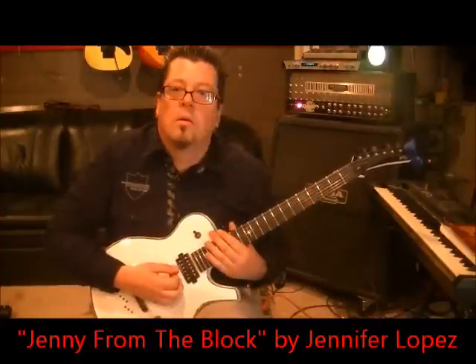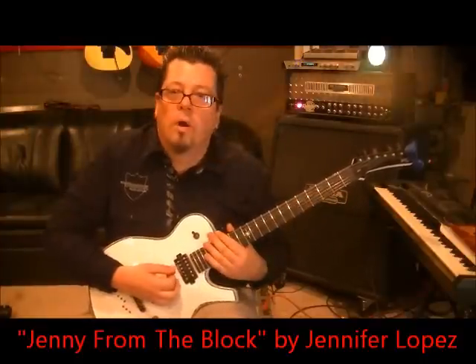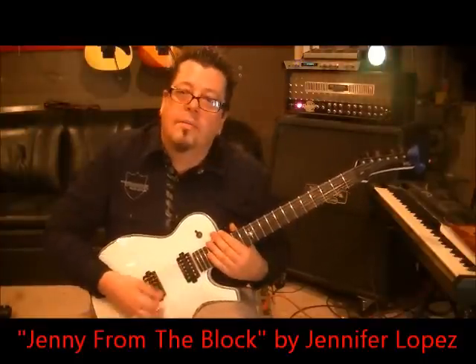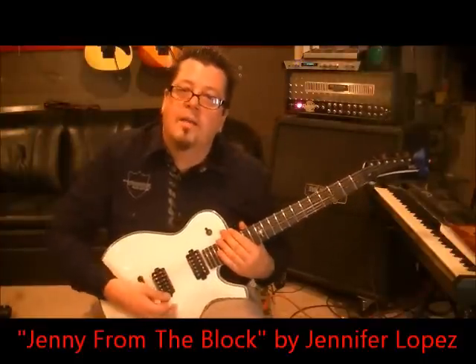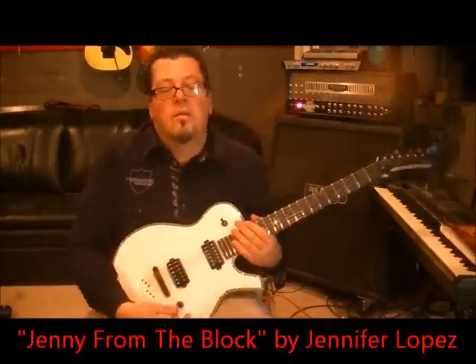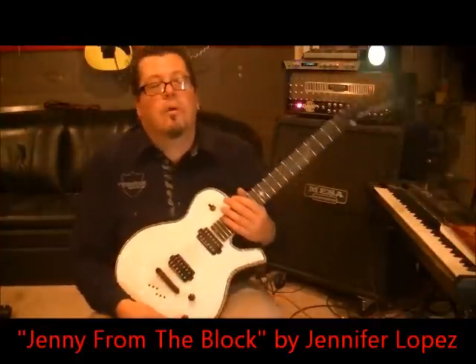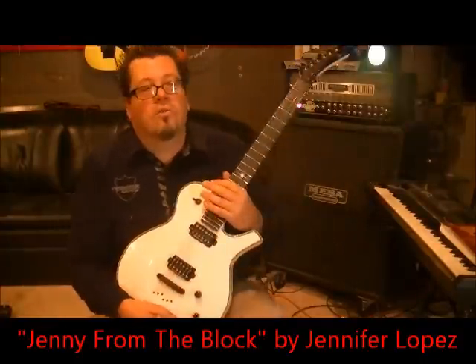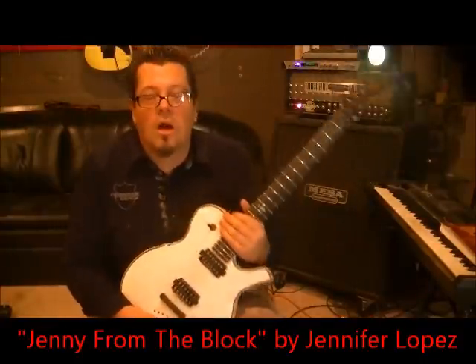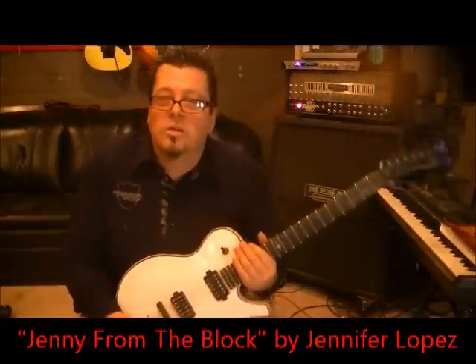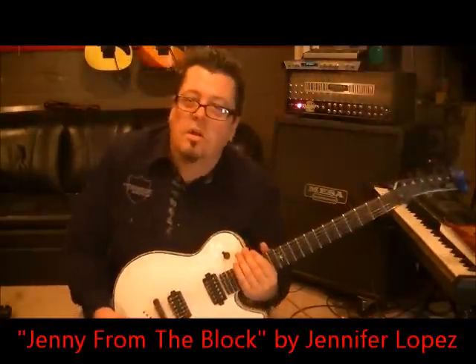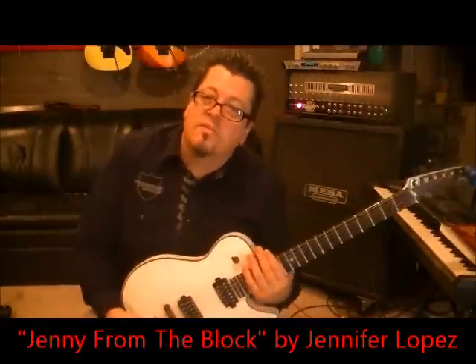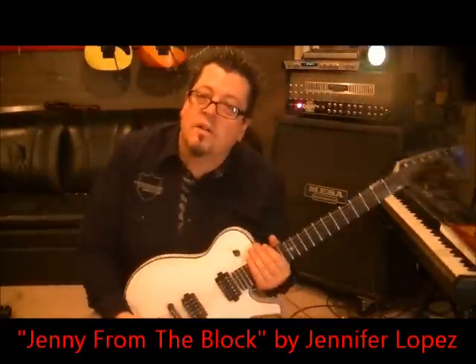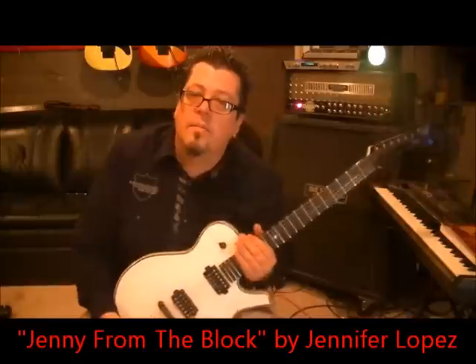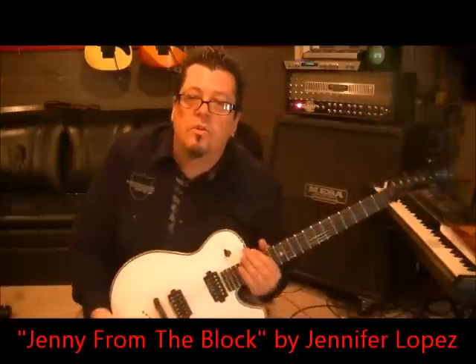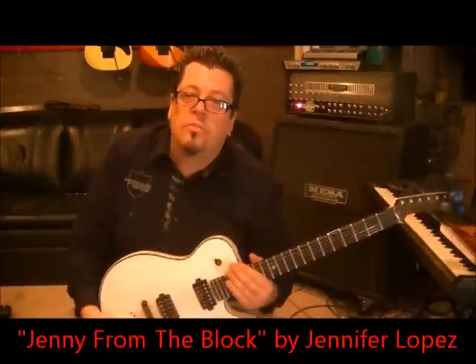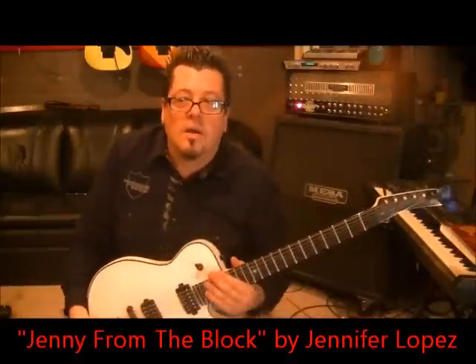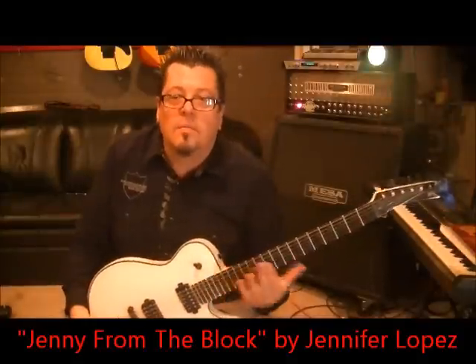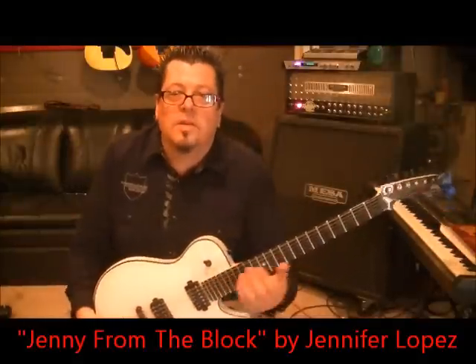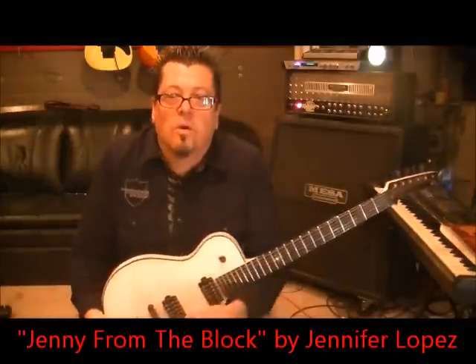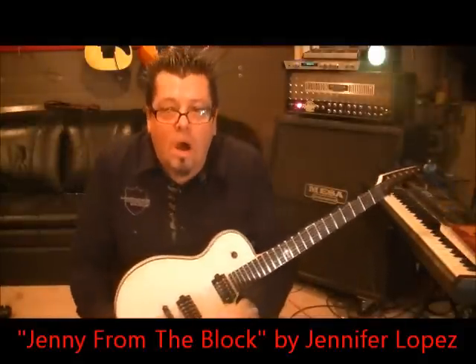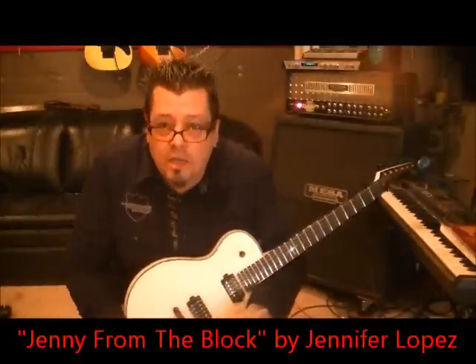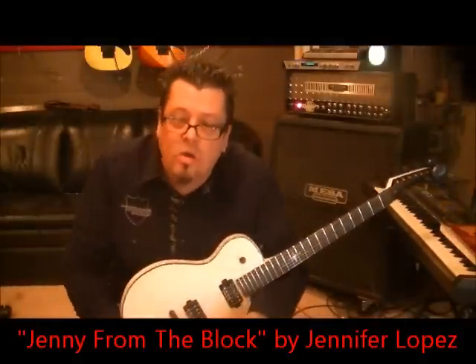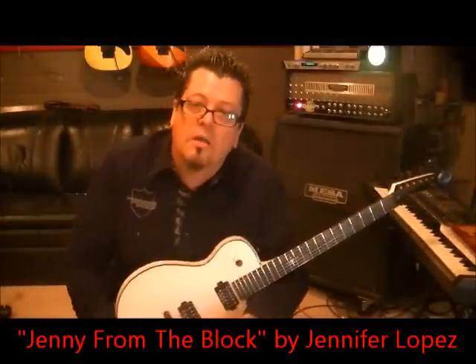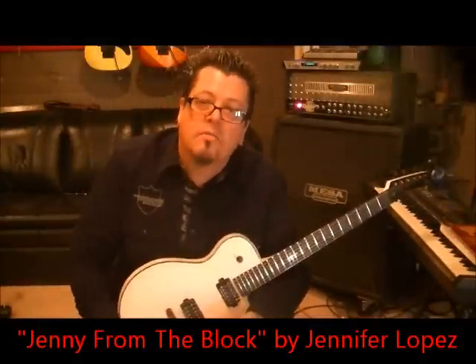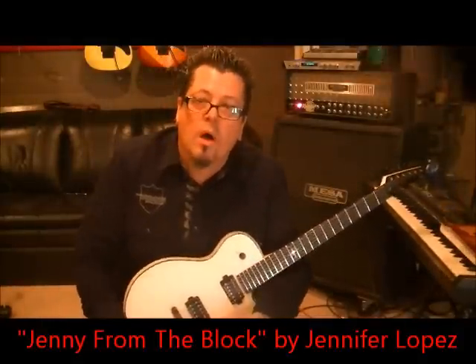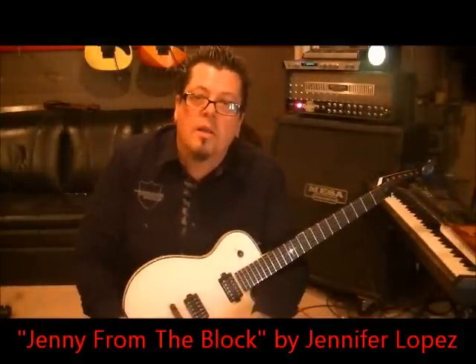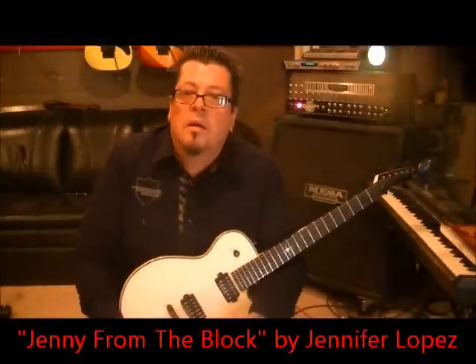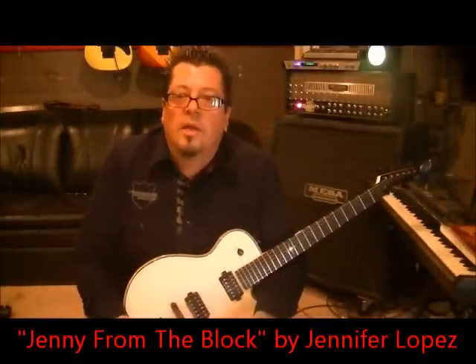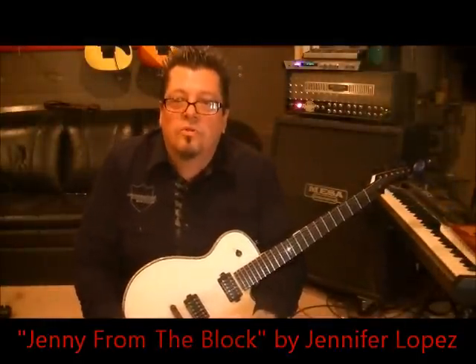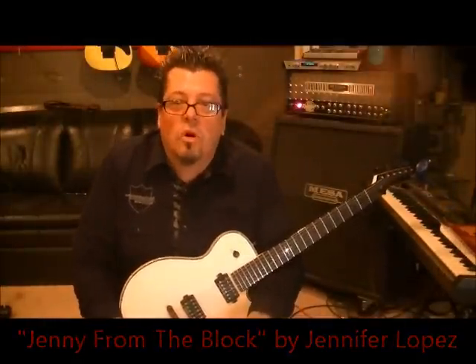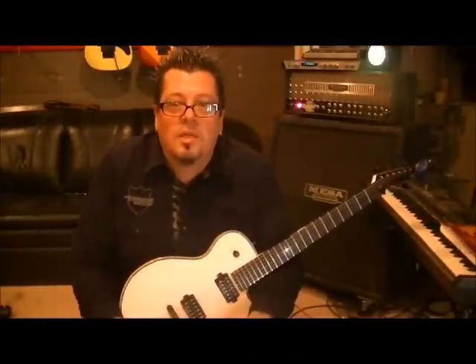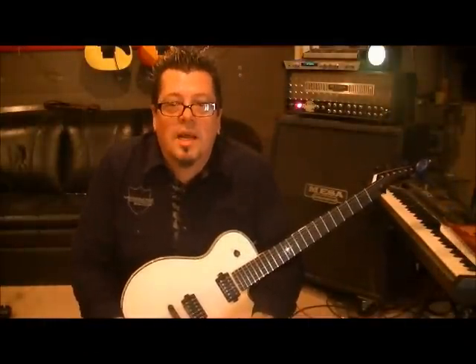What up guys? Mike Gross at RockingGuitarLessons.com and YouTube.com slash RockingGuitarLessons1. Thanks for joining me today.